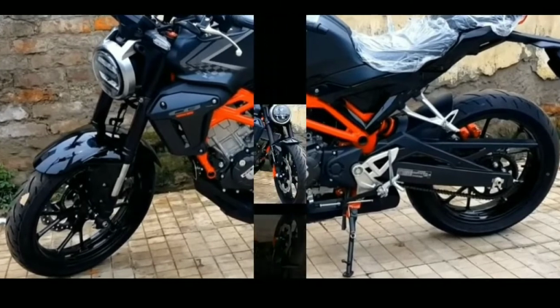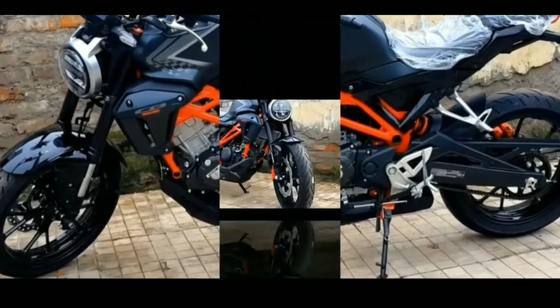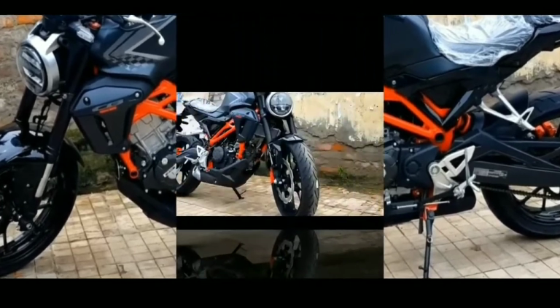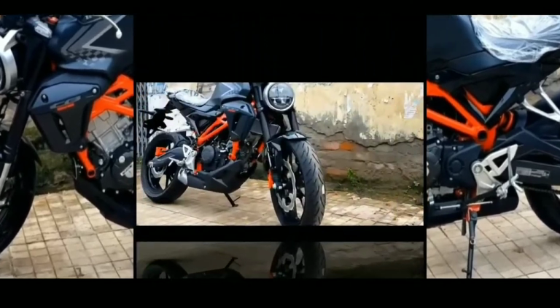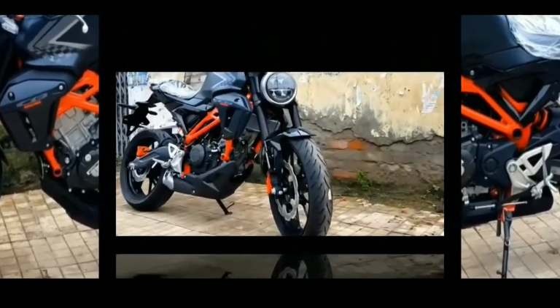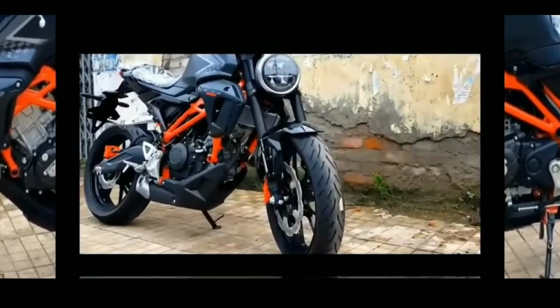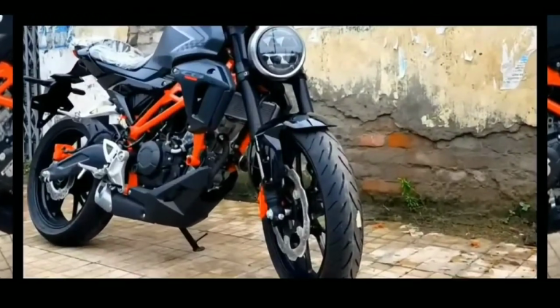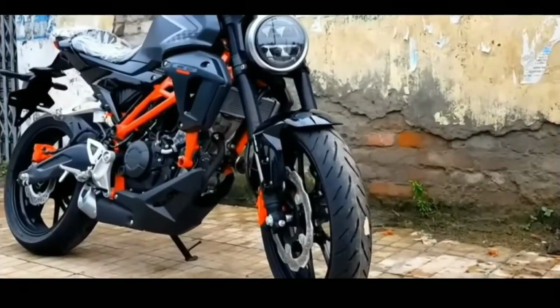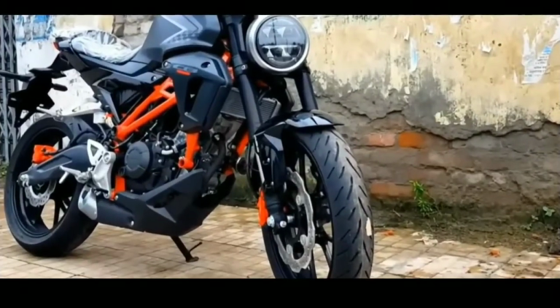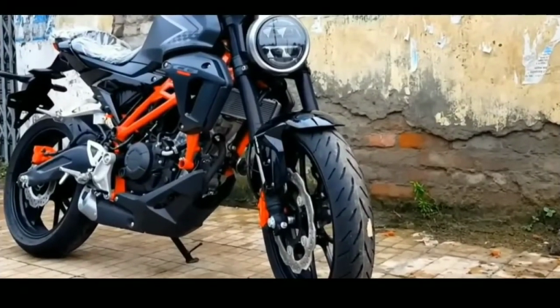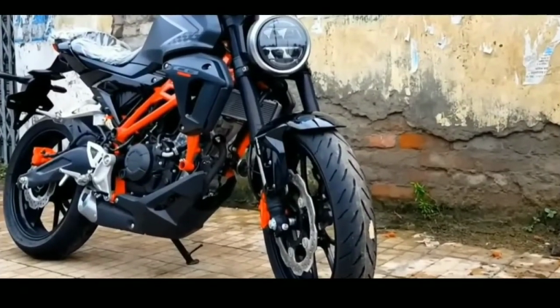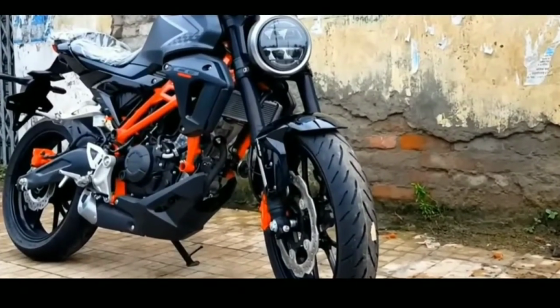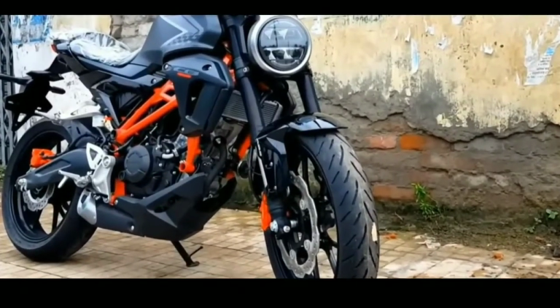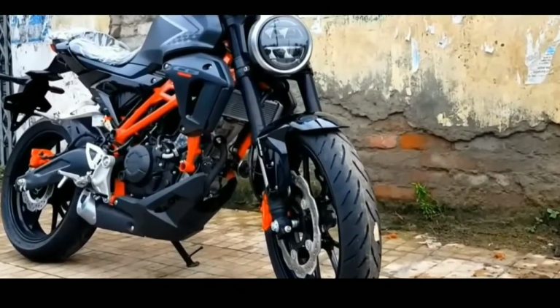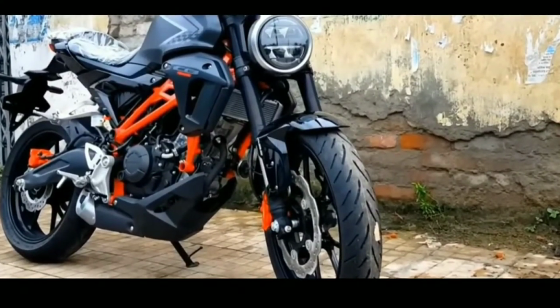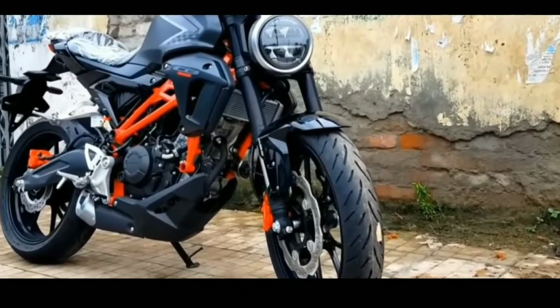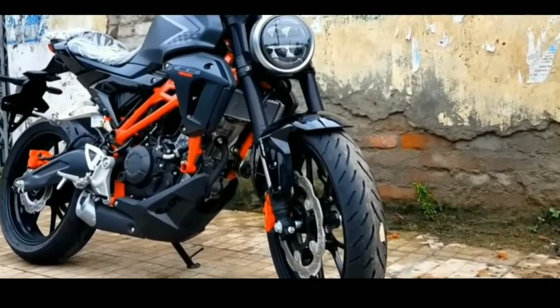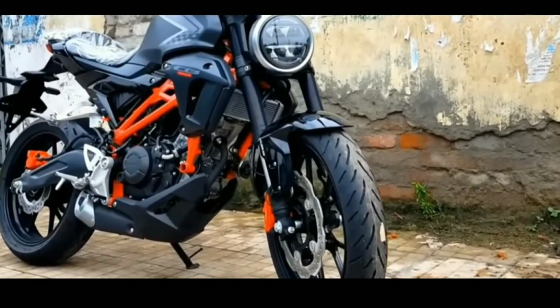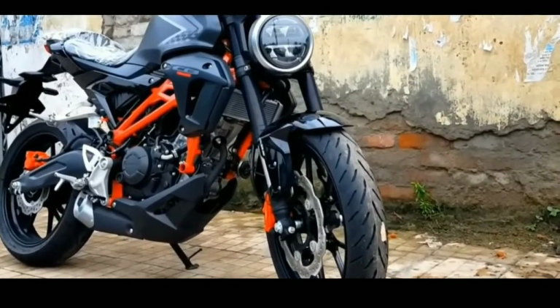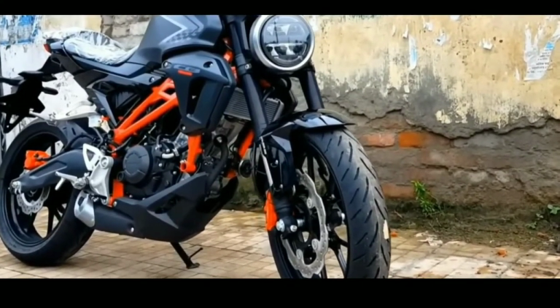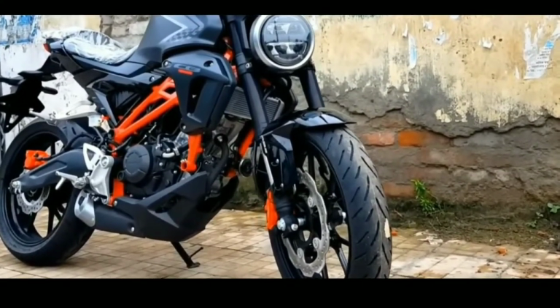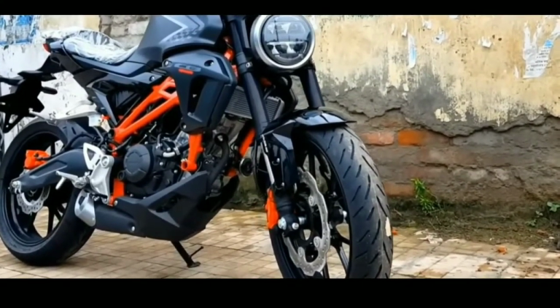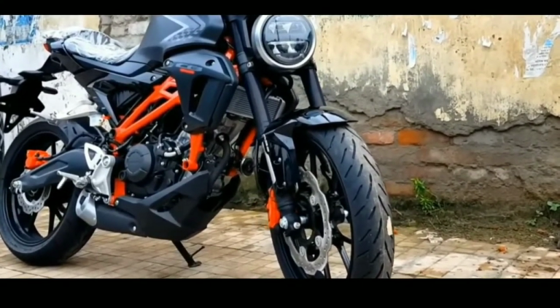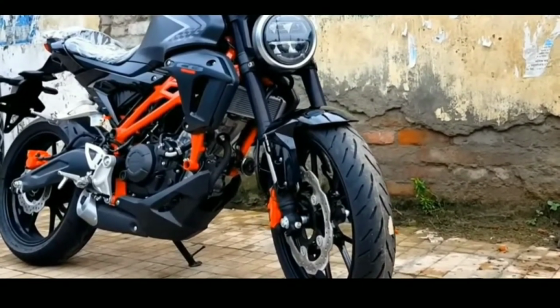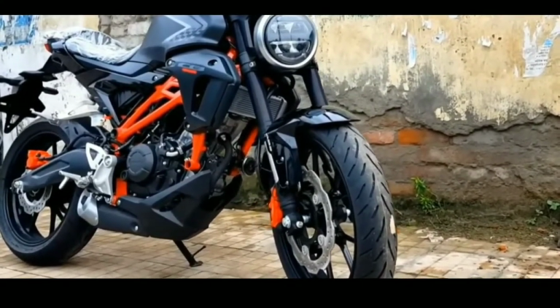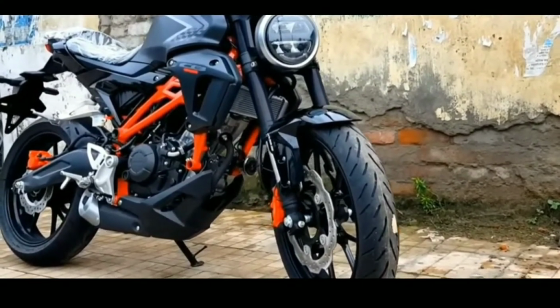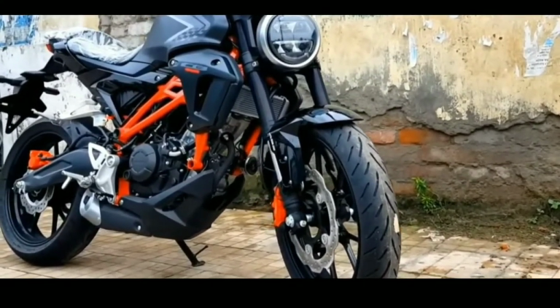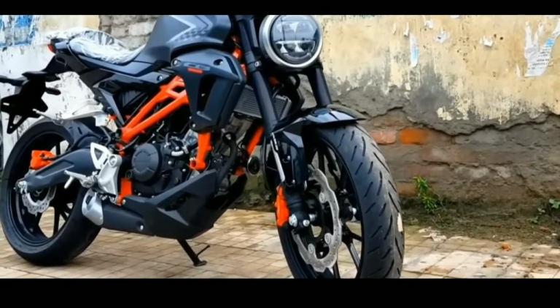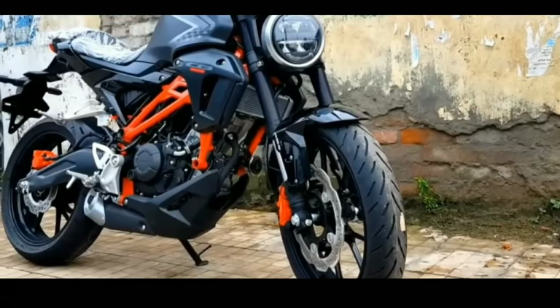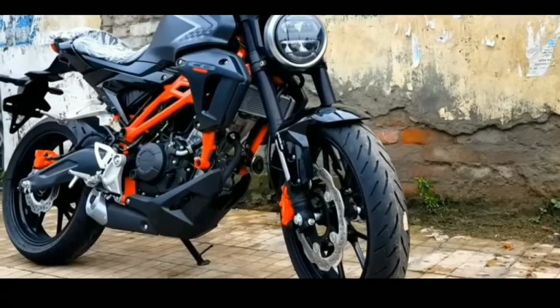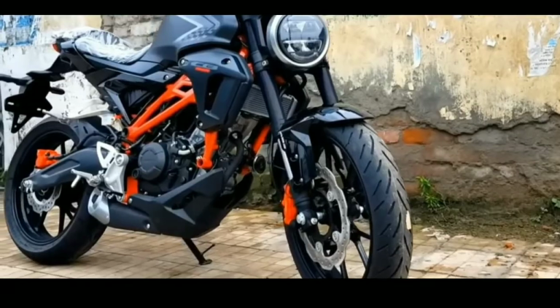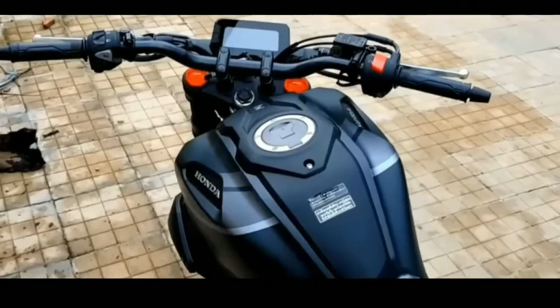Welcome to Wild Fox Moto. Before you buy your own motorbike, be sure to watch this video.